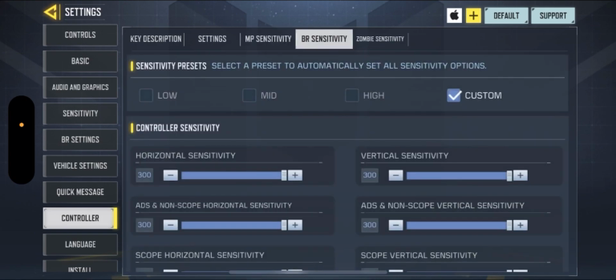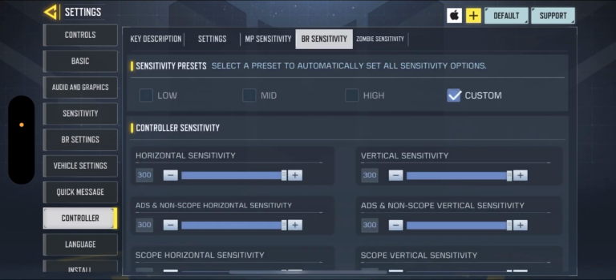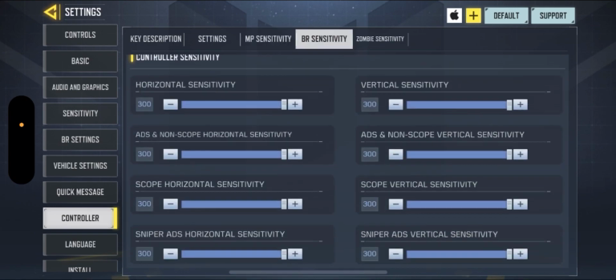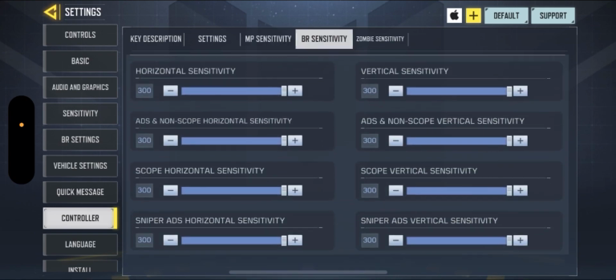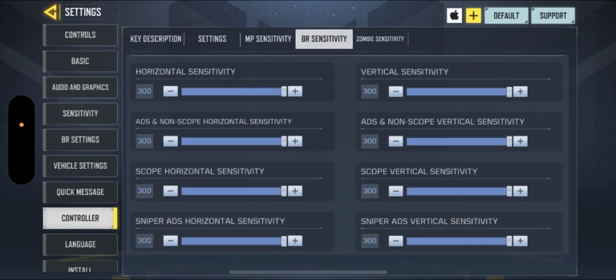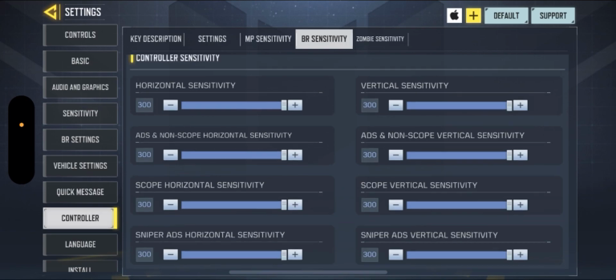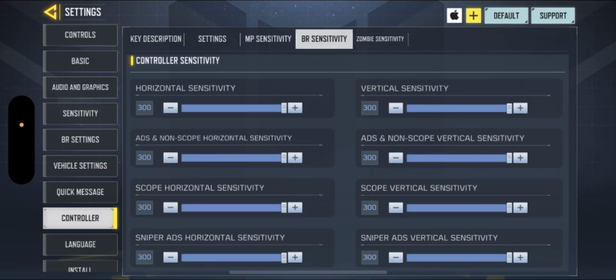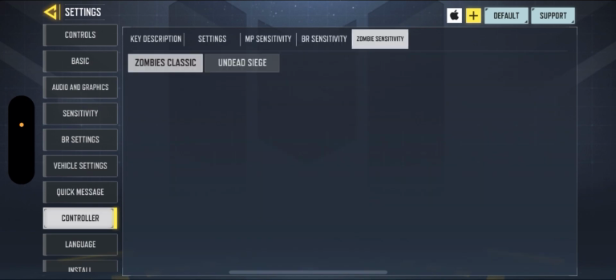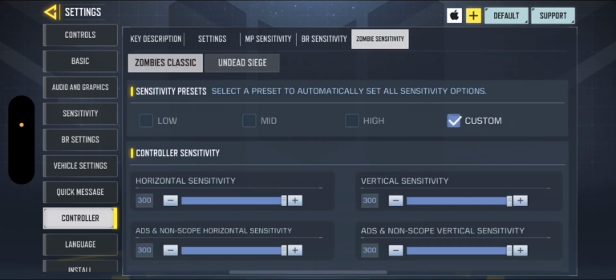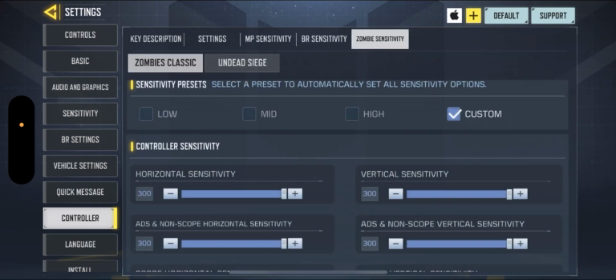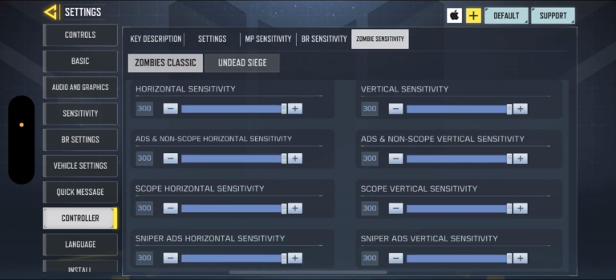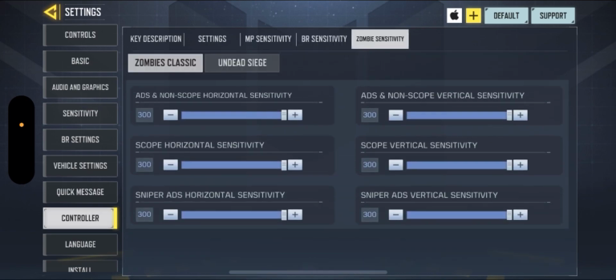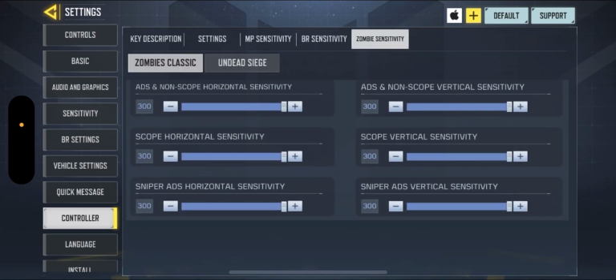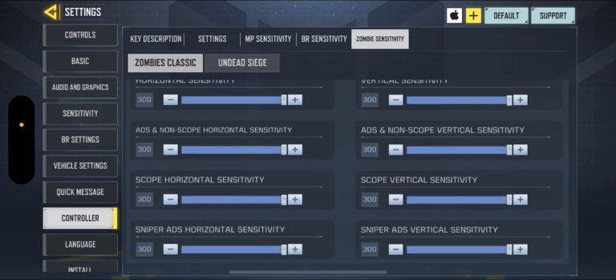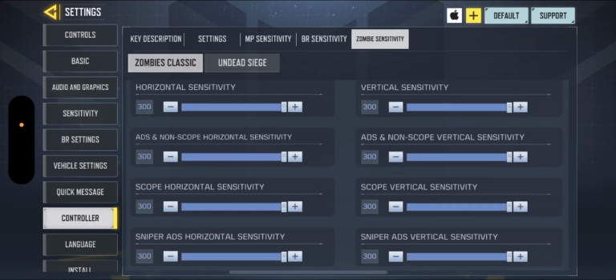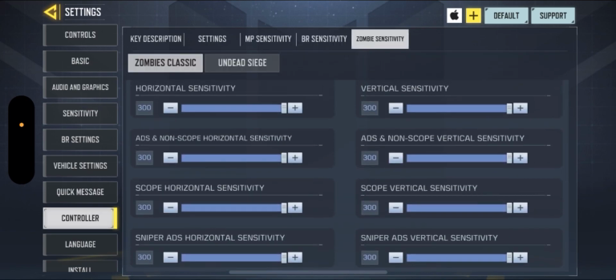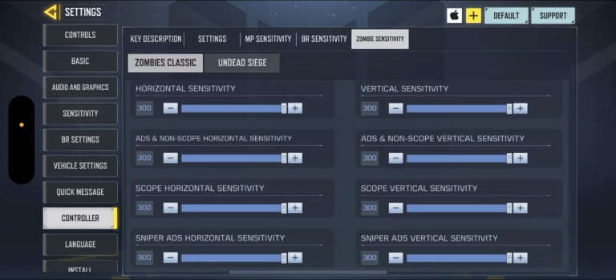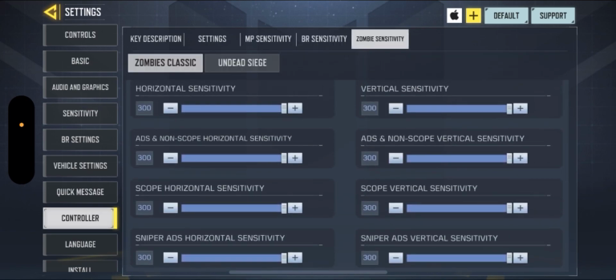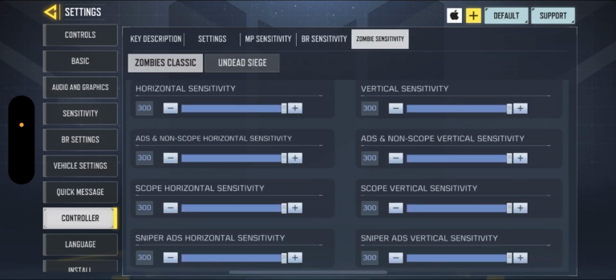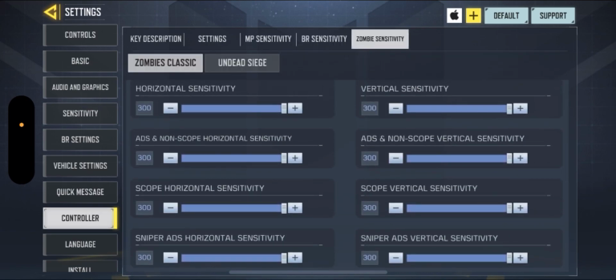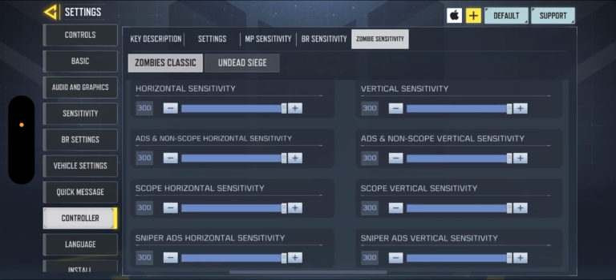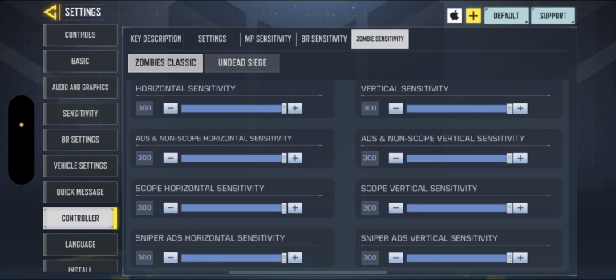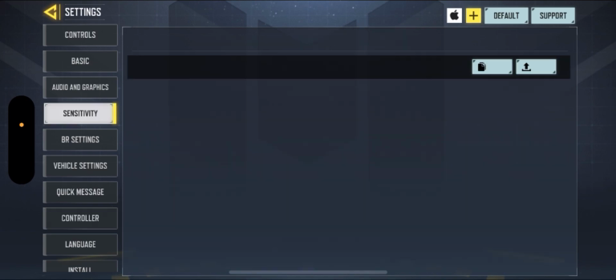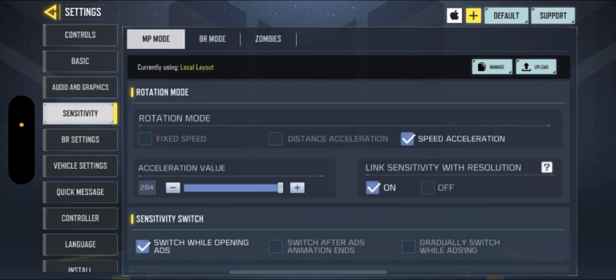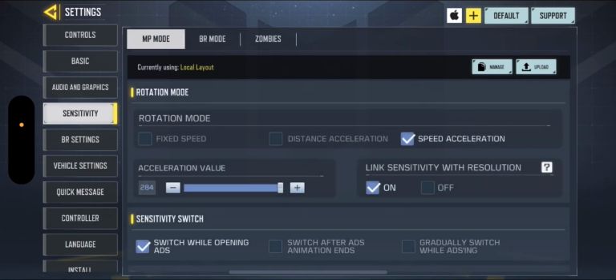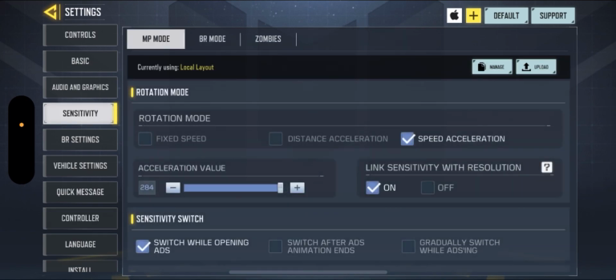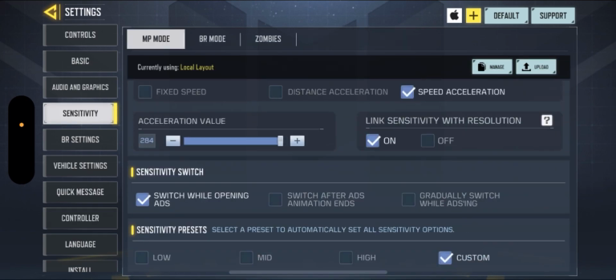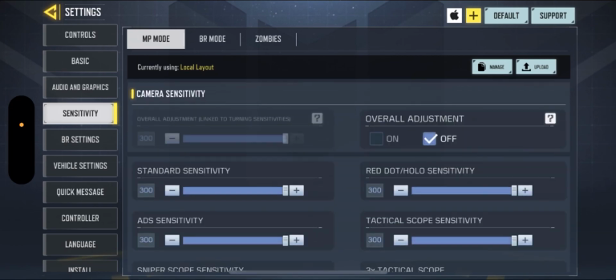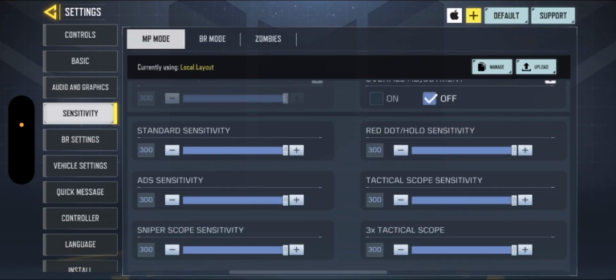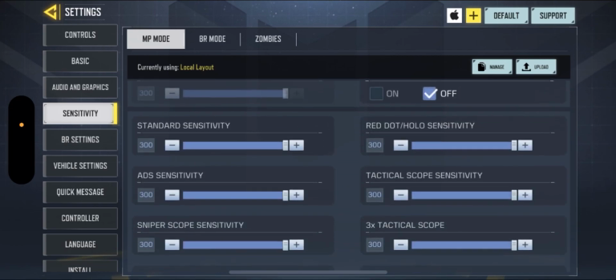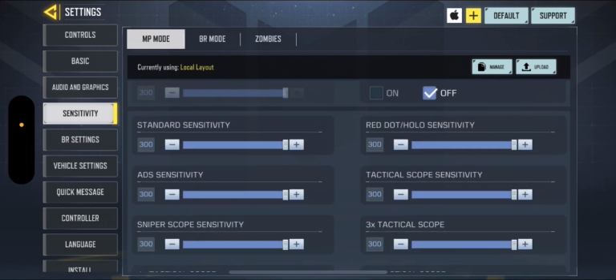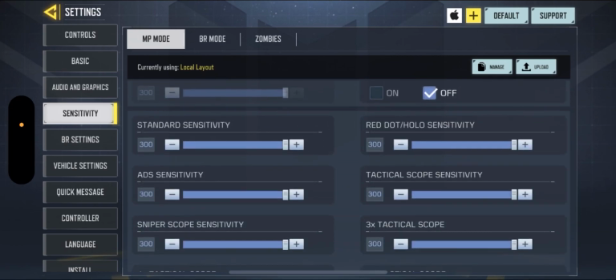BR sensitivity is also 300 — everything — and so is zombies, and that covers almost everything.